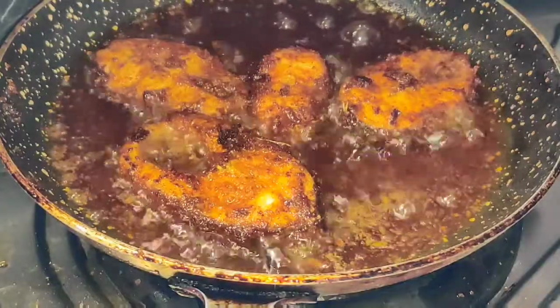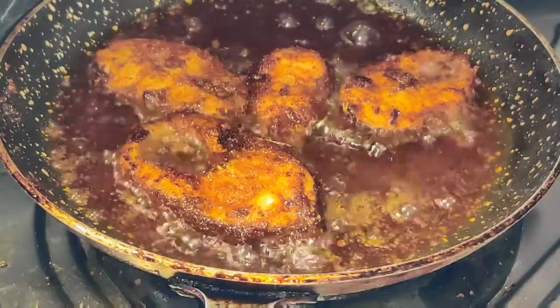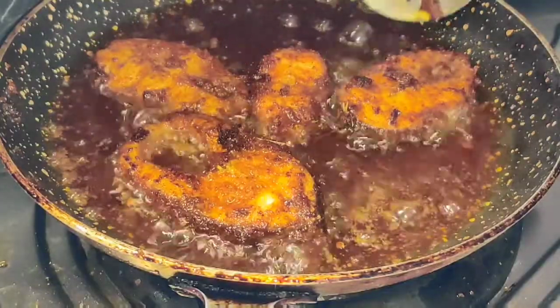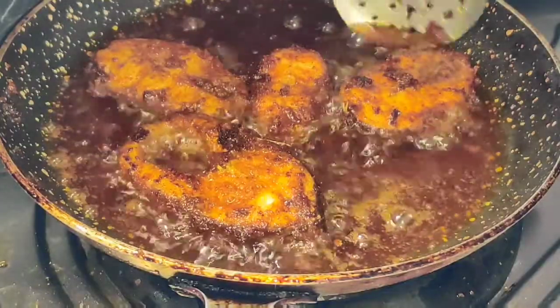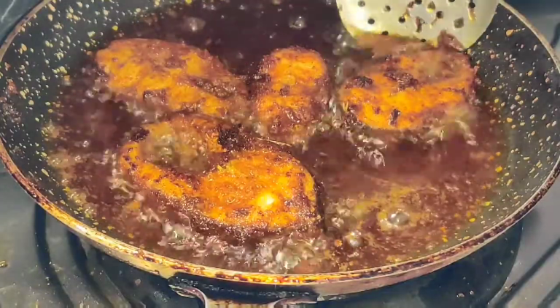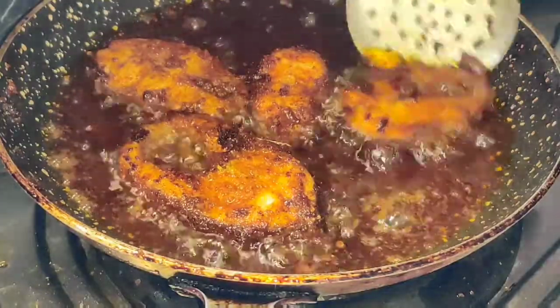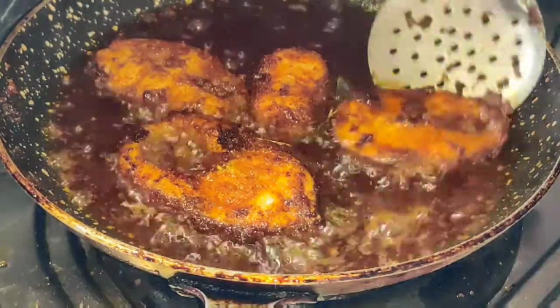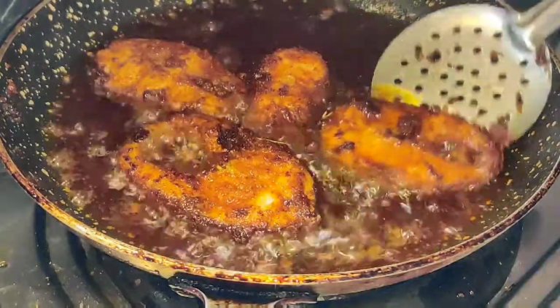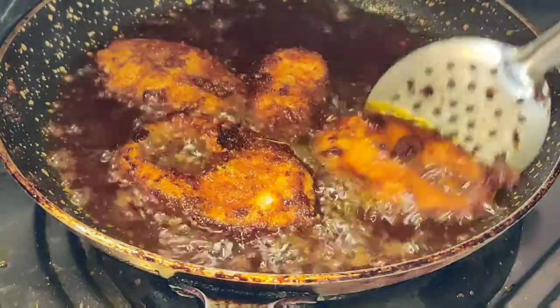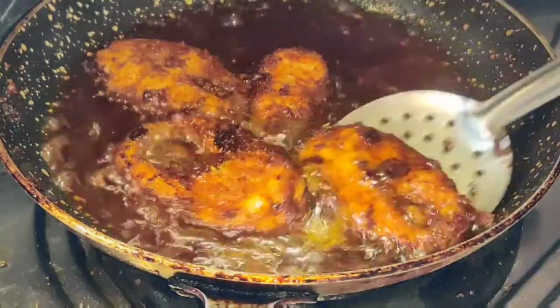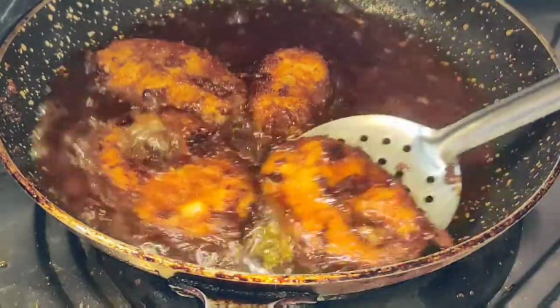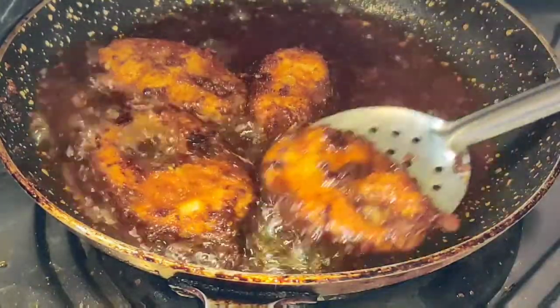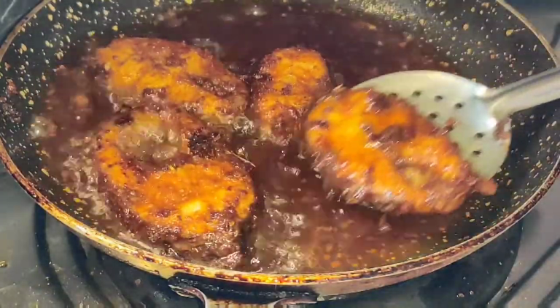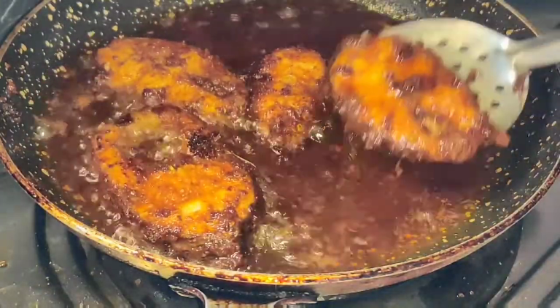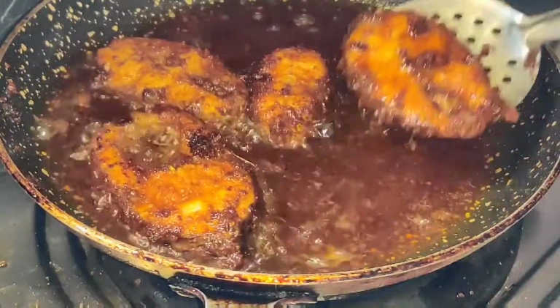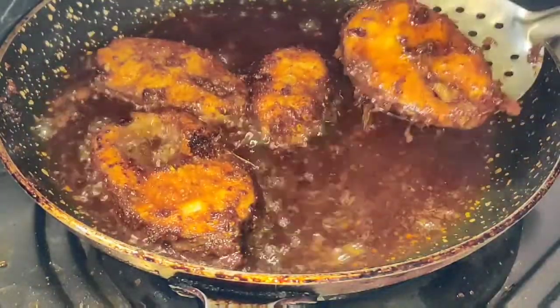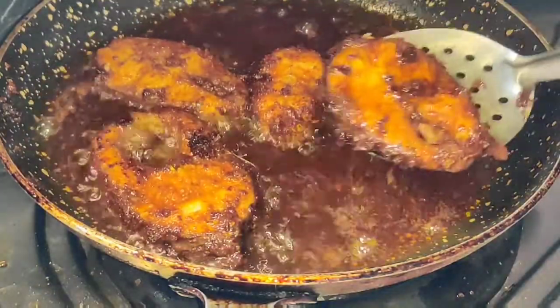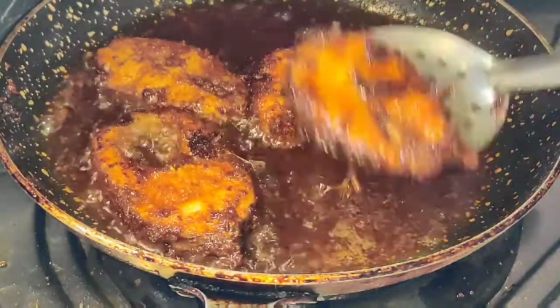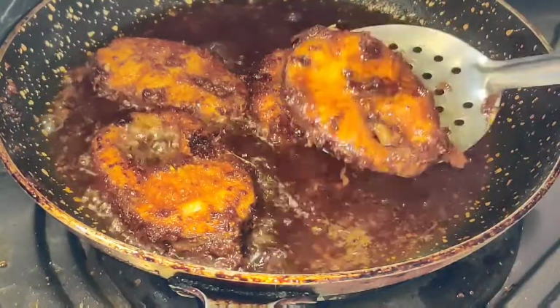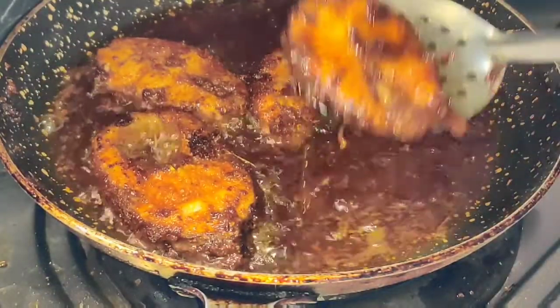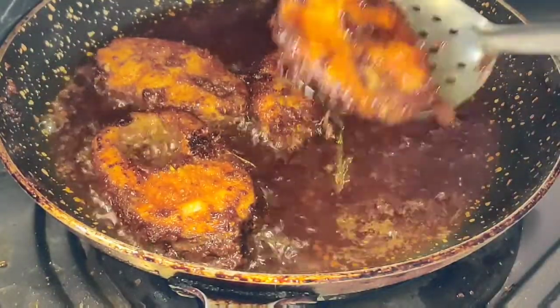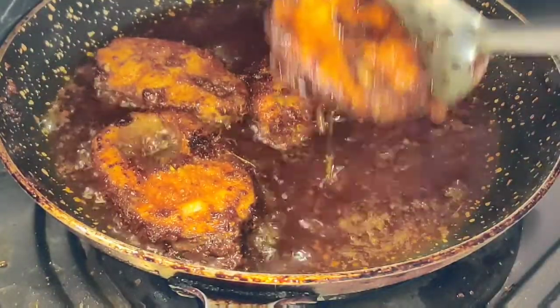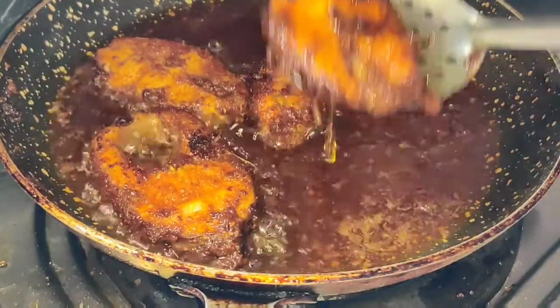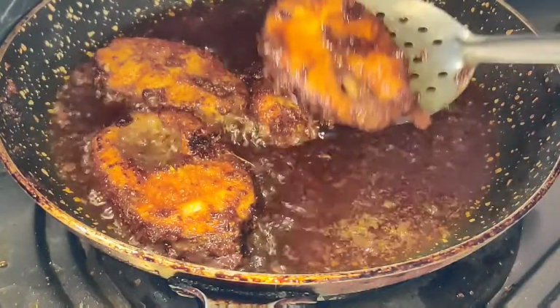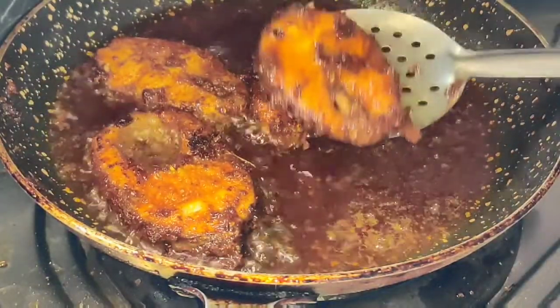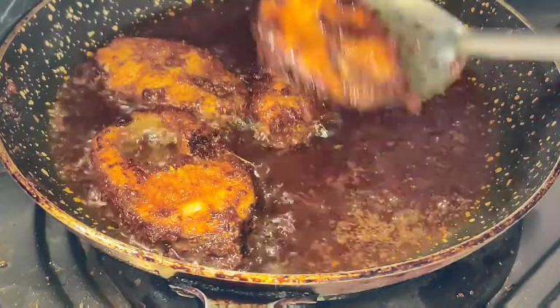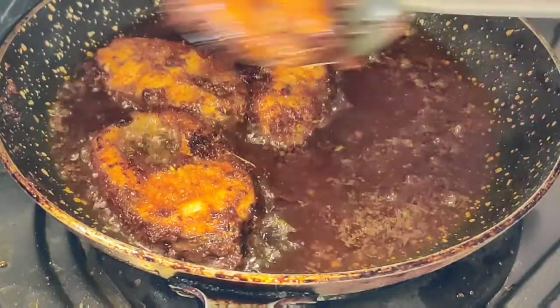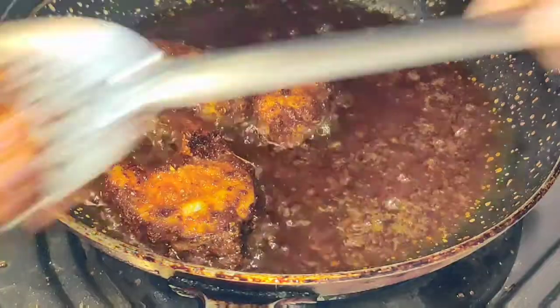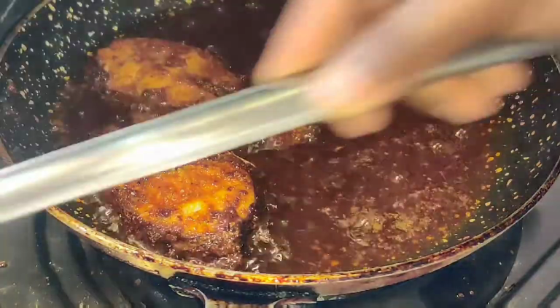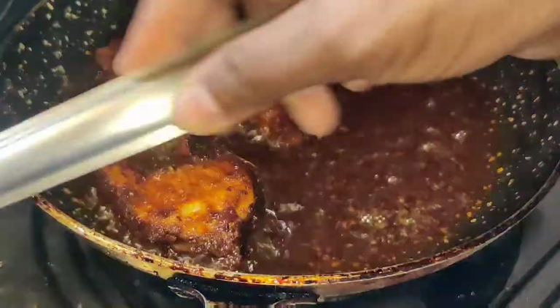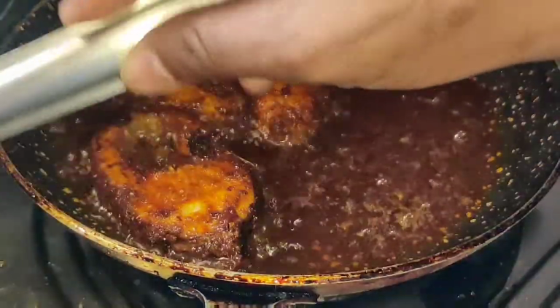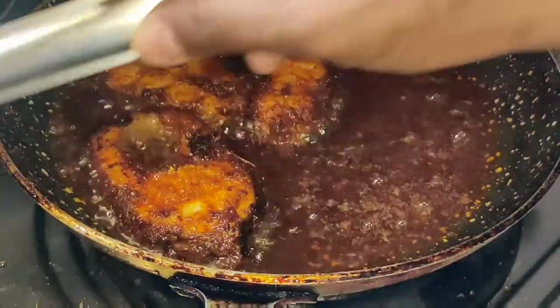Make sure to deep fry the fish. You can also make a shallow fry.